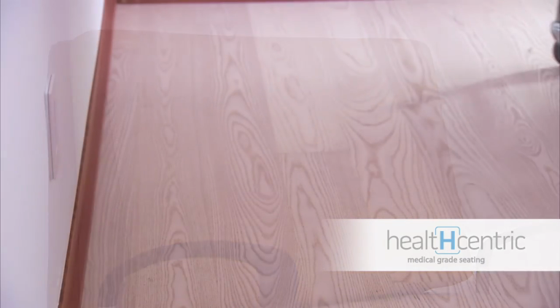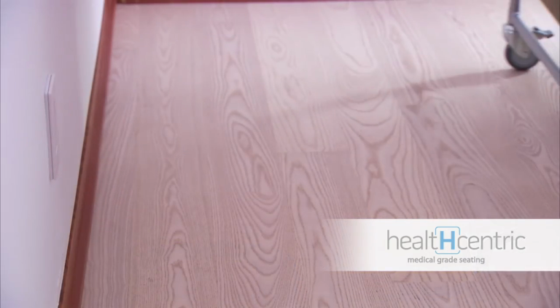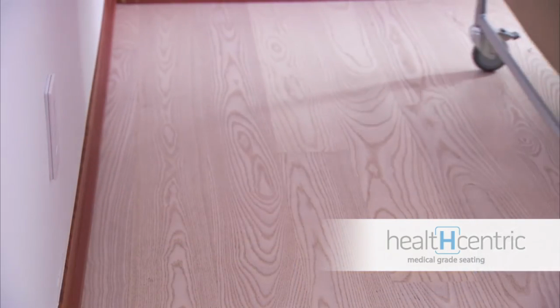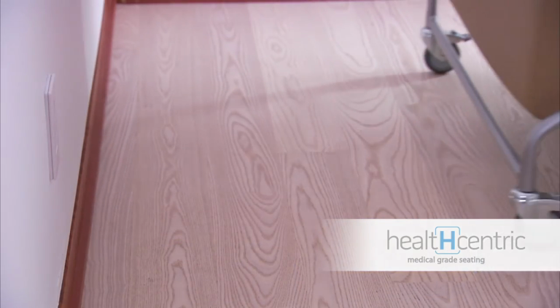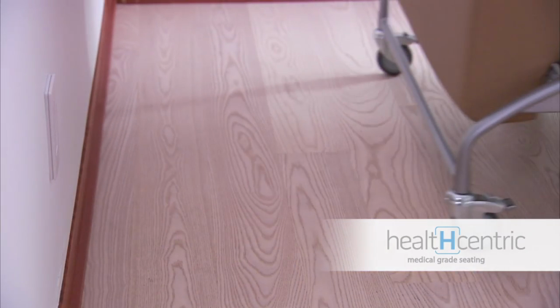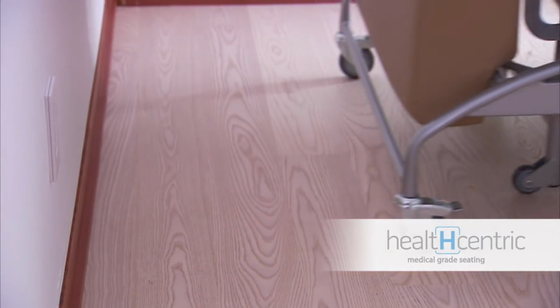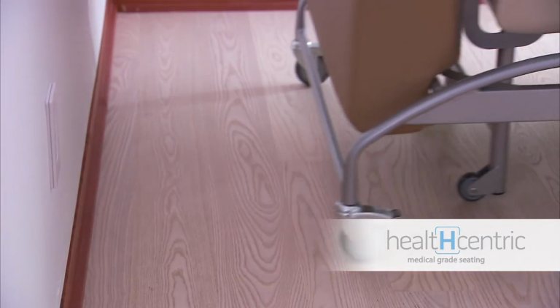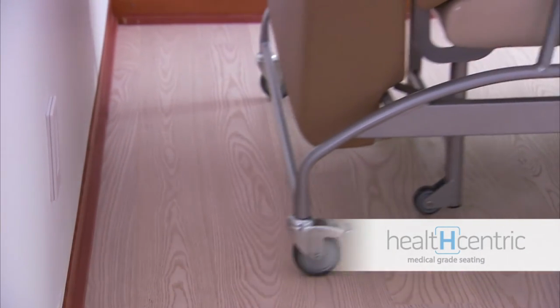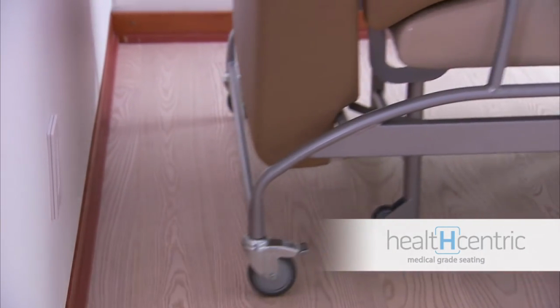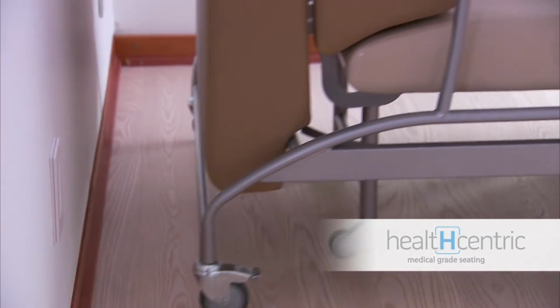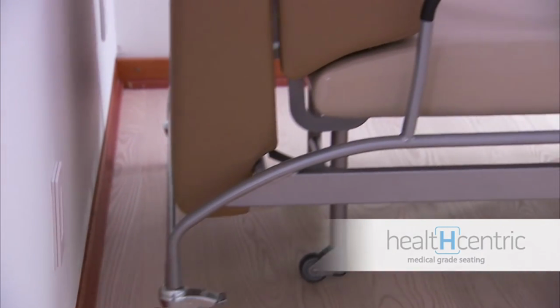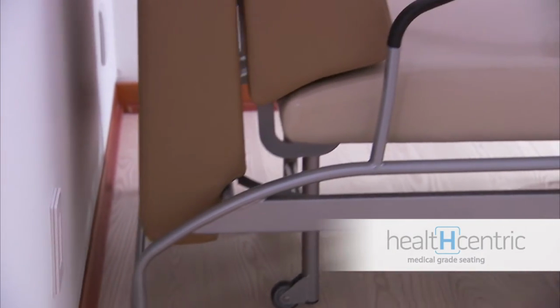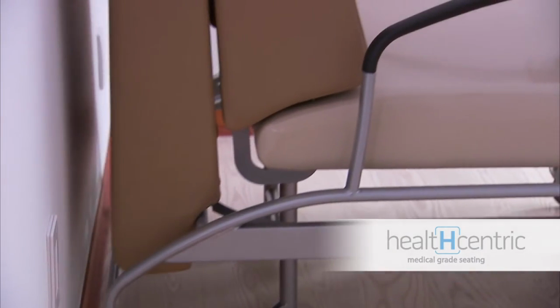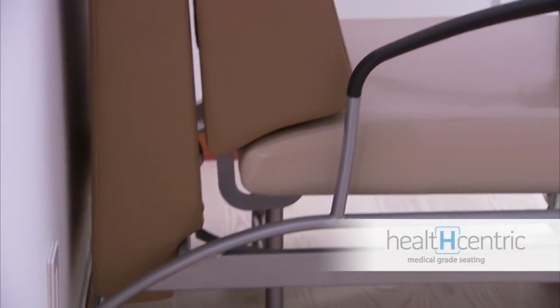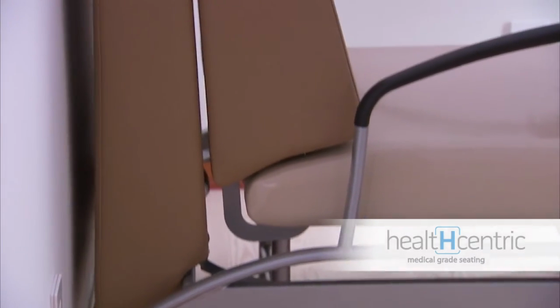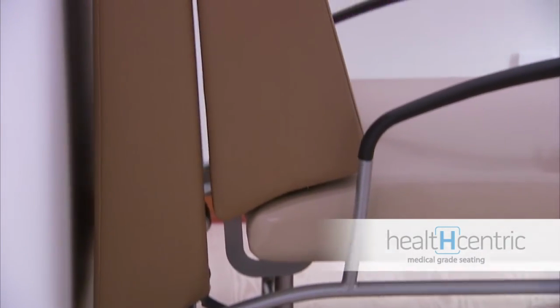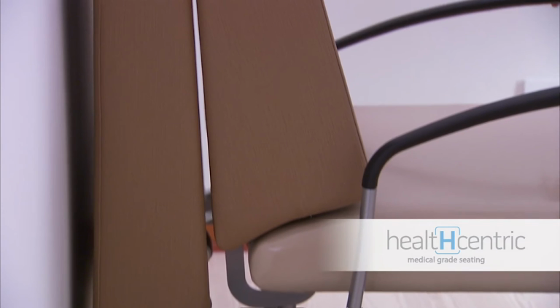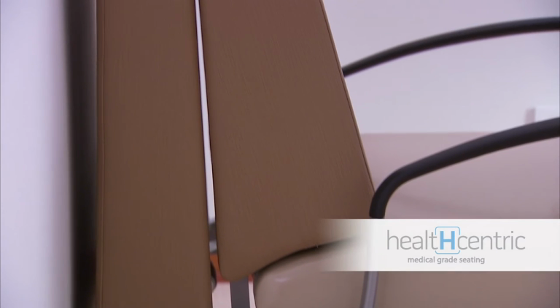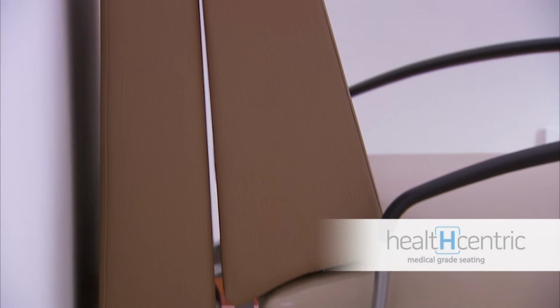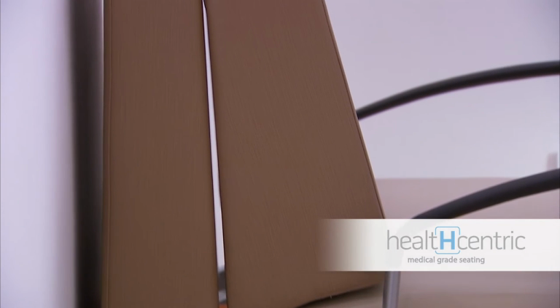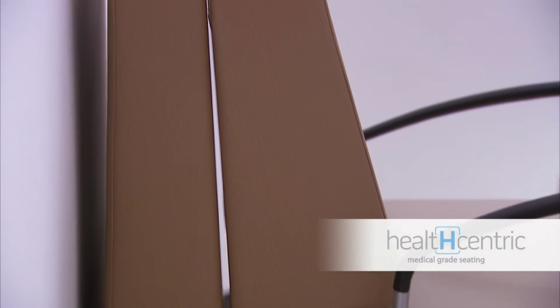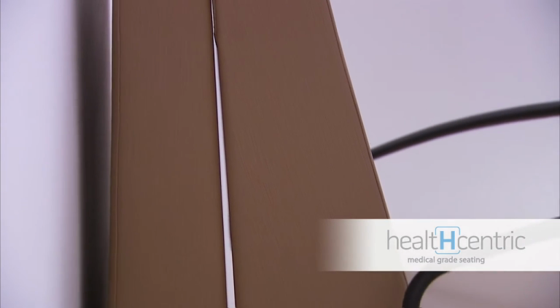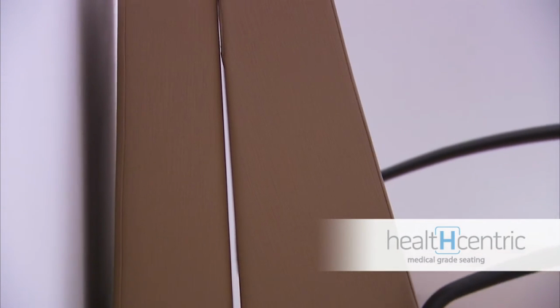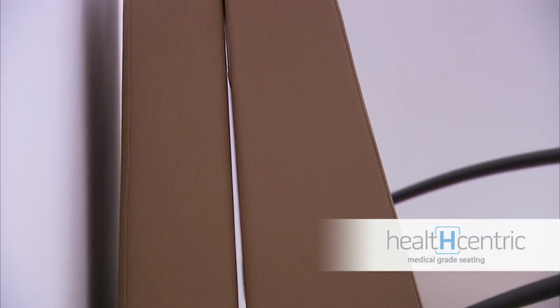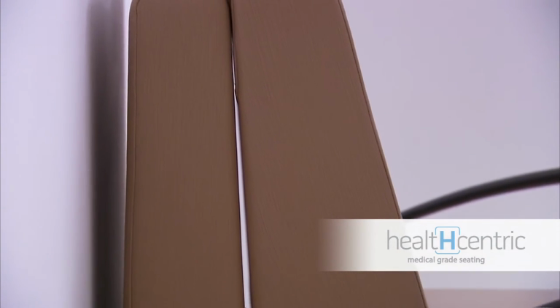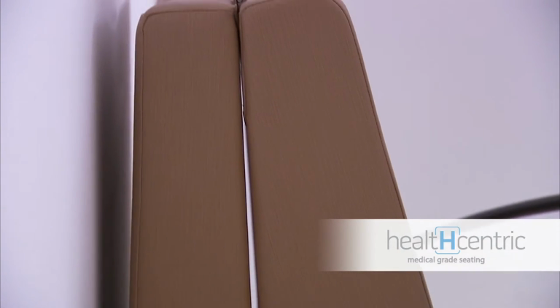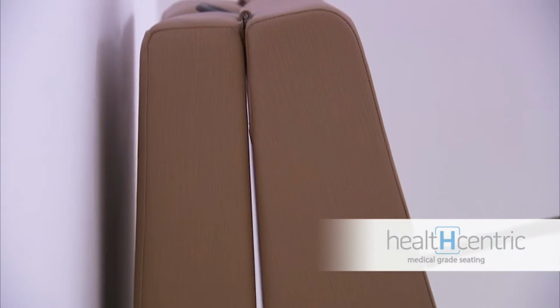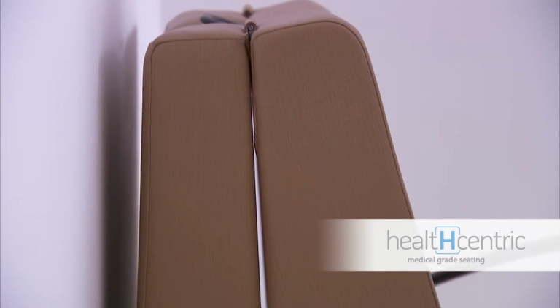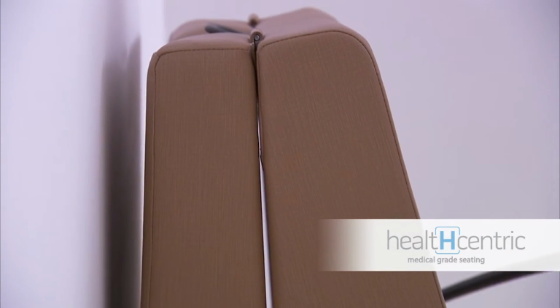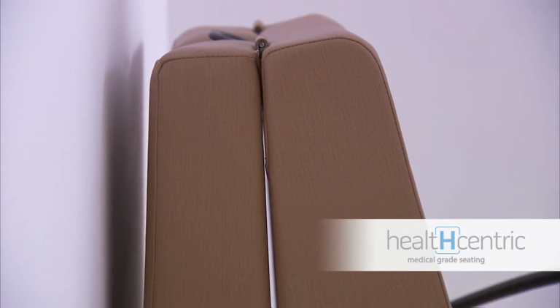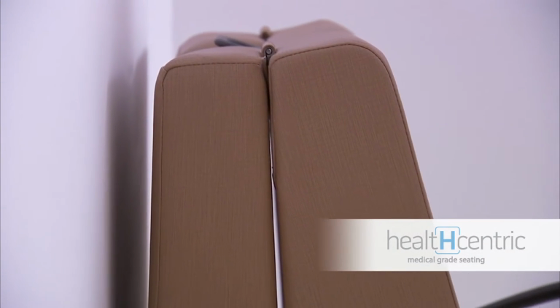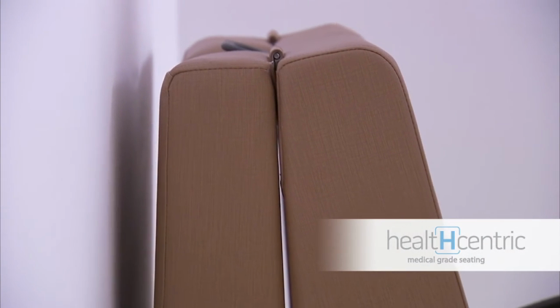The wall saver design keeps the chair back away from walls, so you're not repainting rooms or repairing upholstery from collisions.